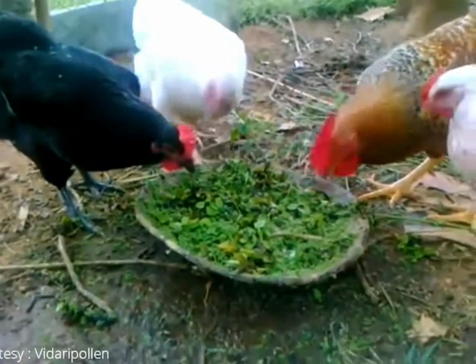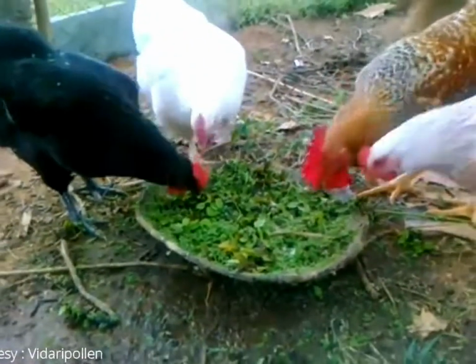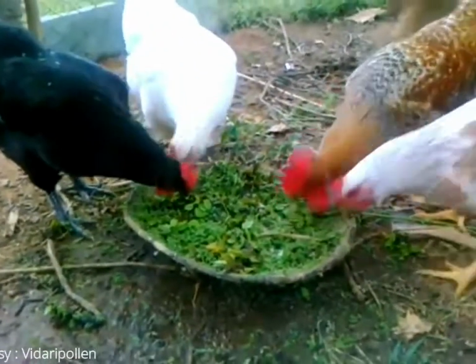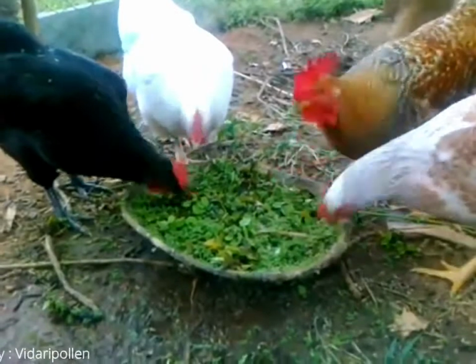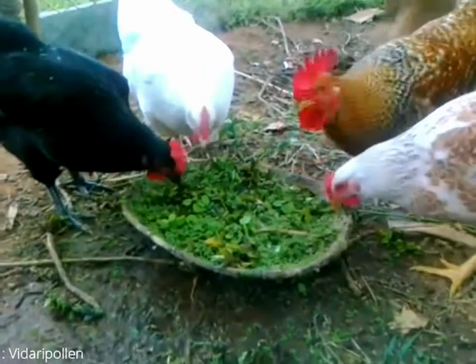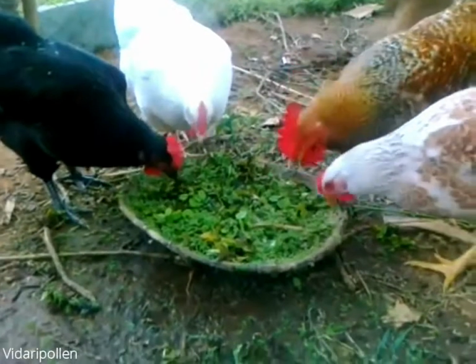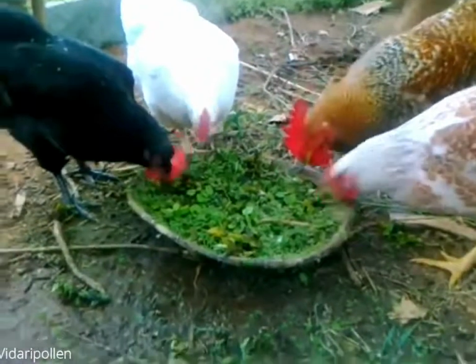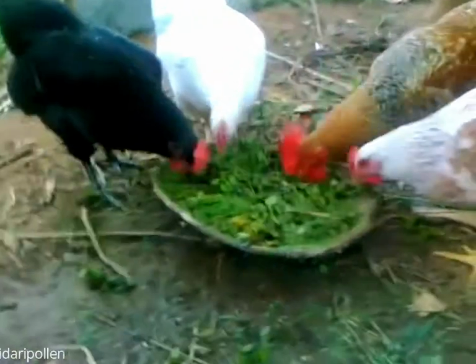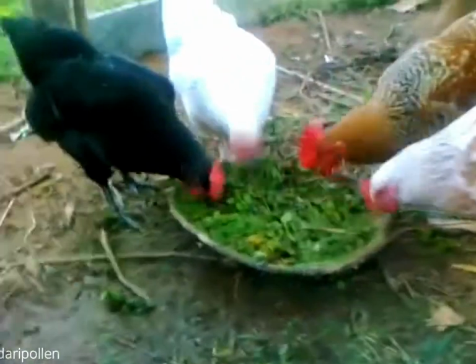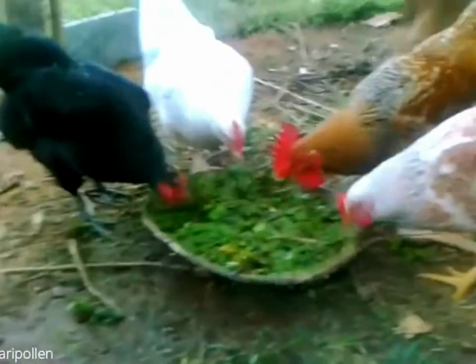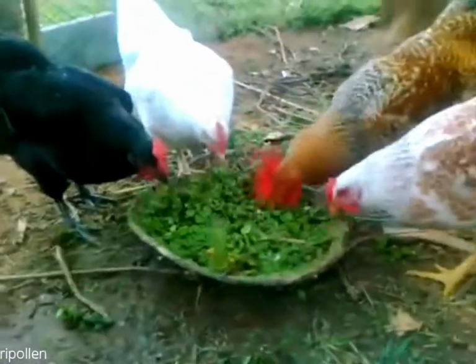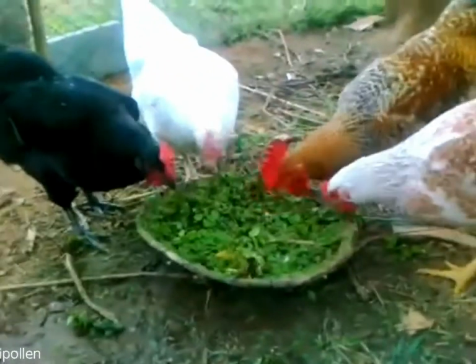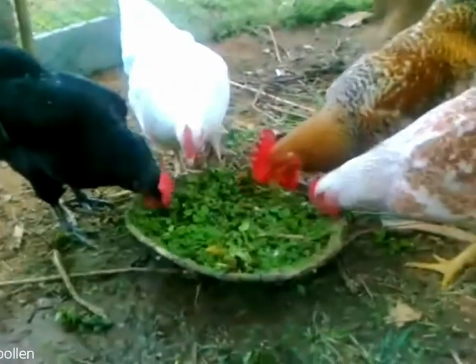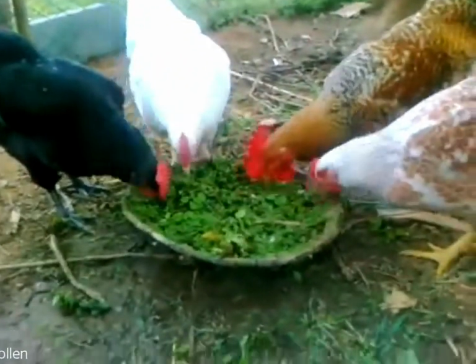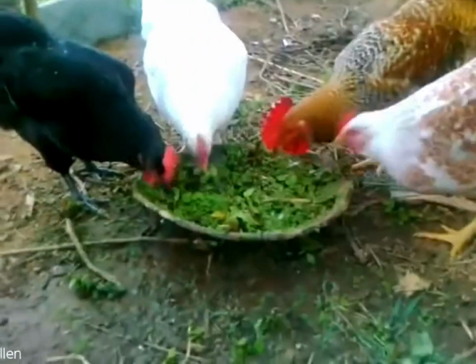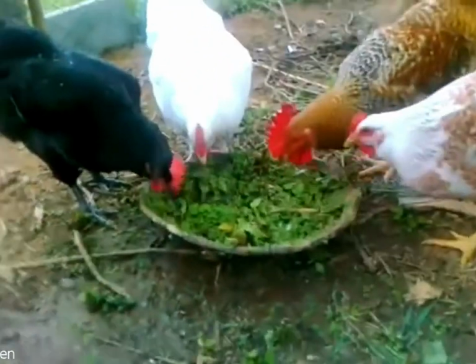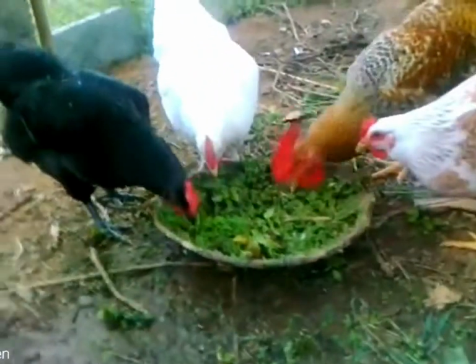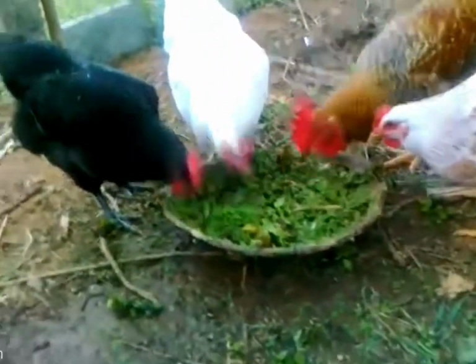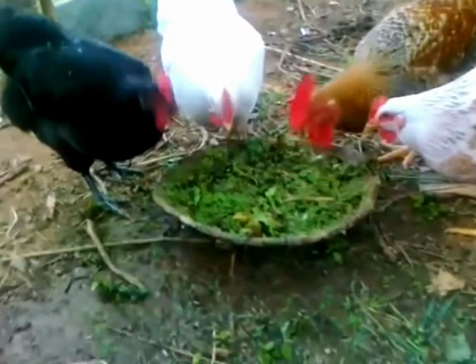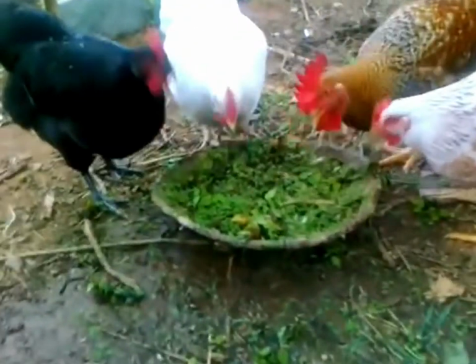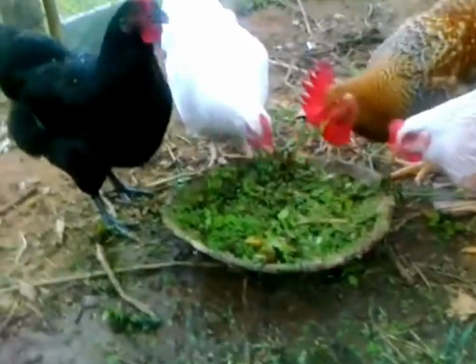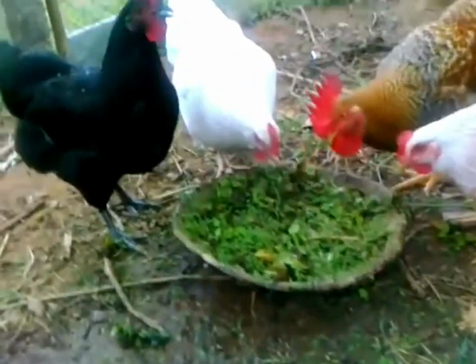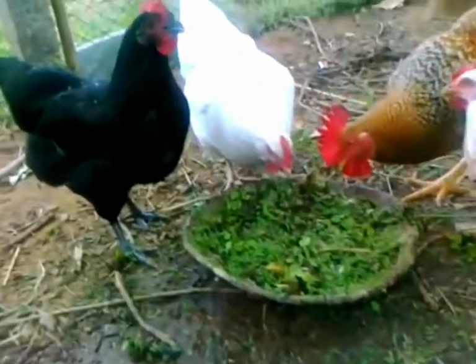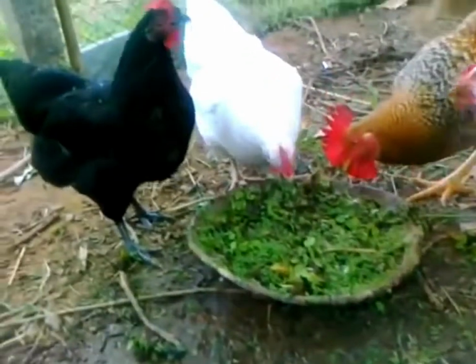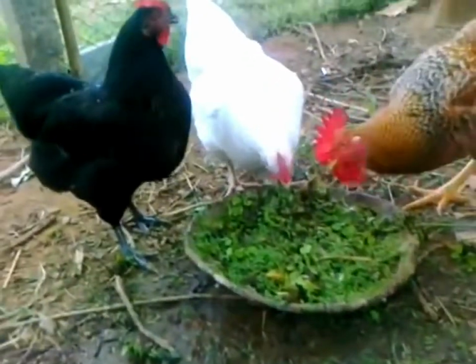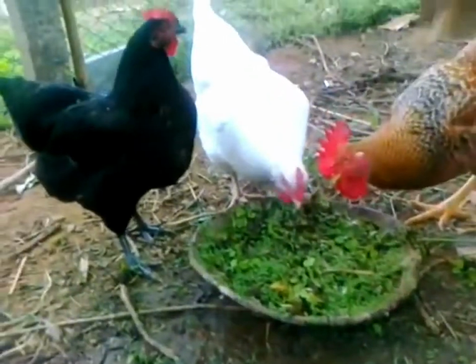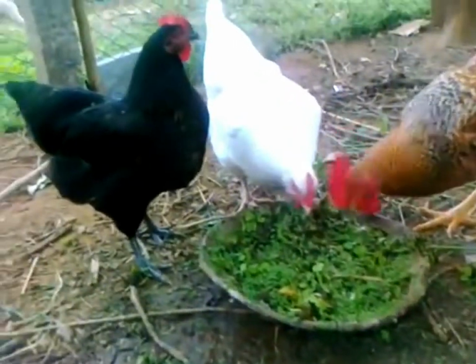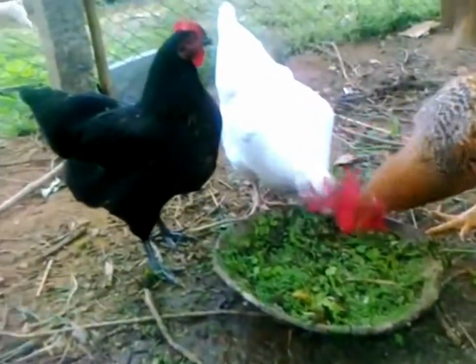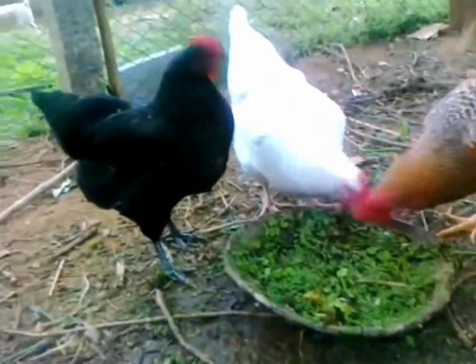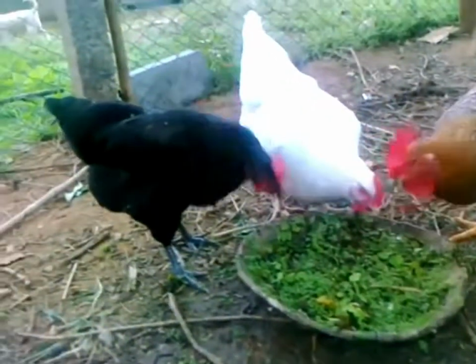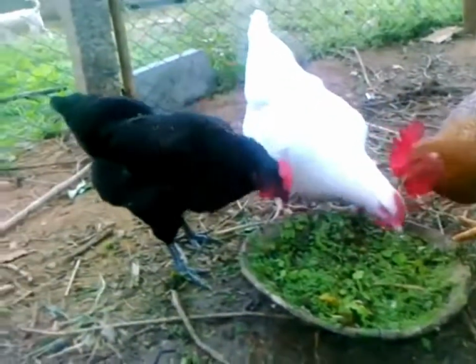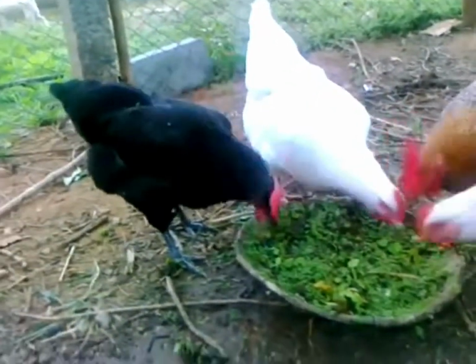These are all seven months old now, and they've started laying a few eggs.